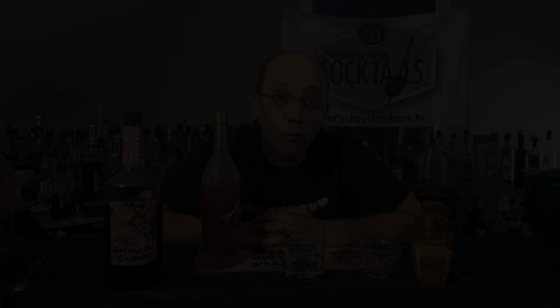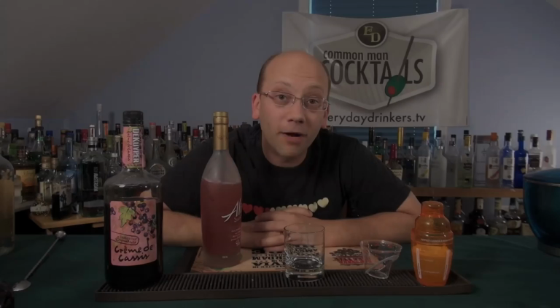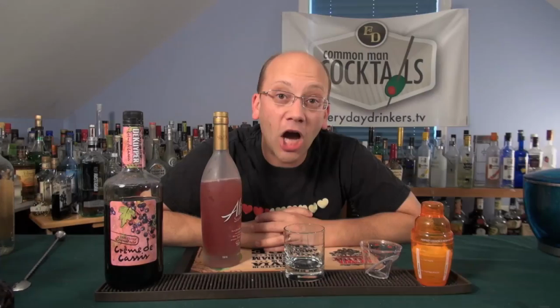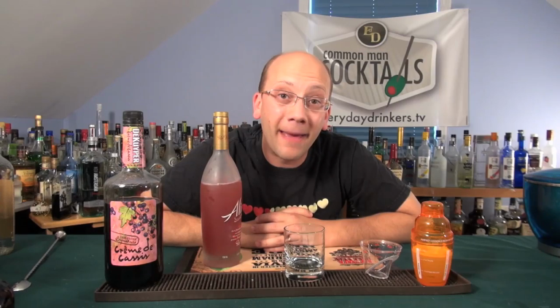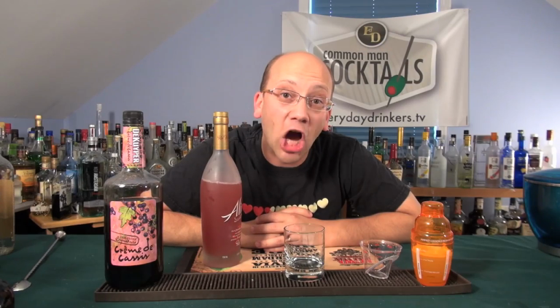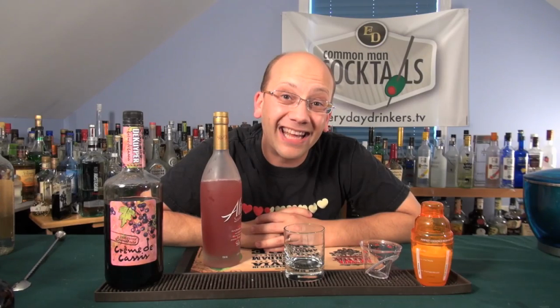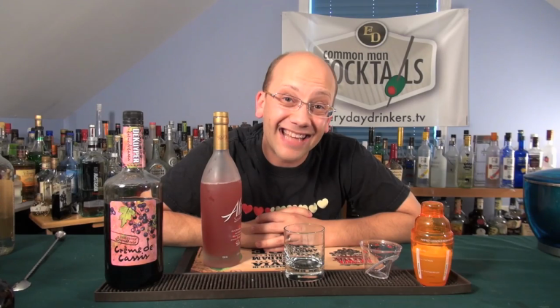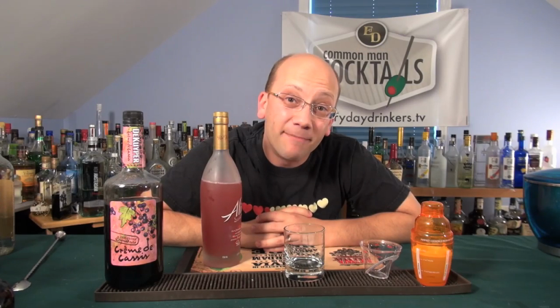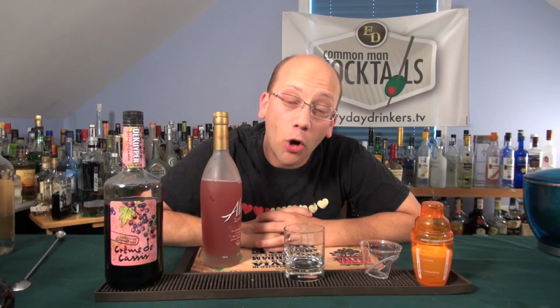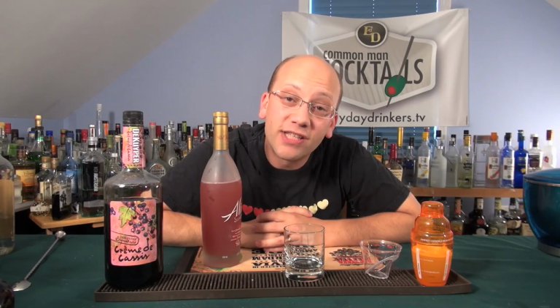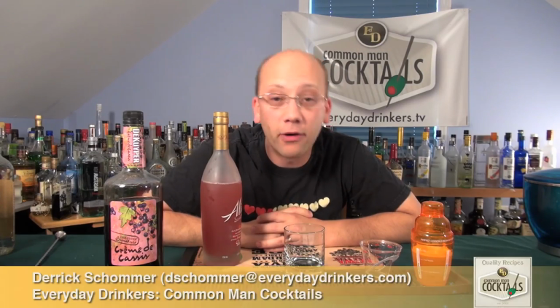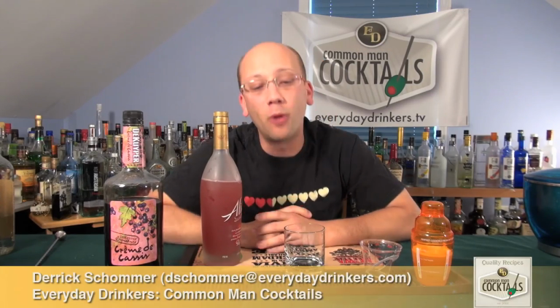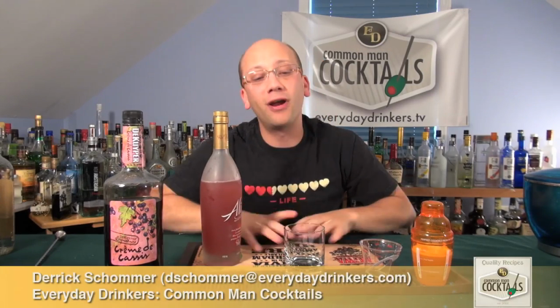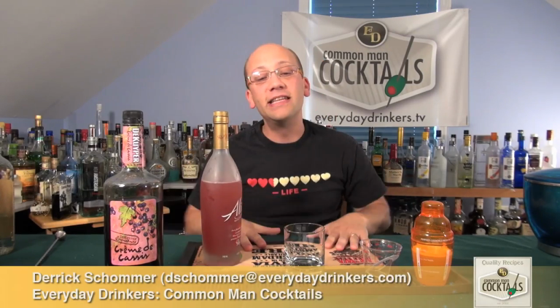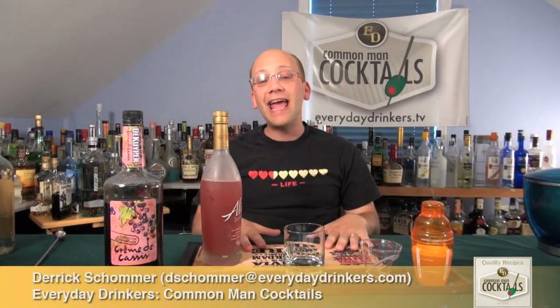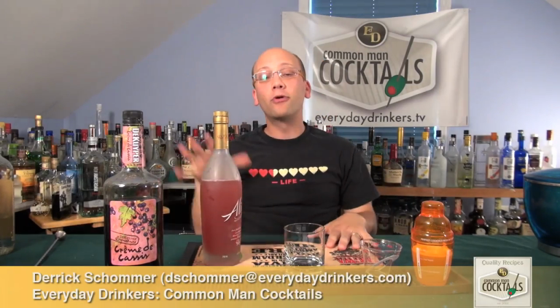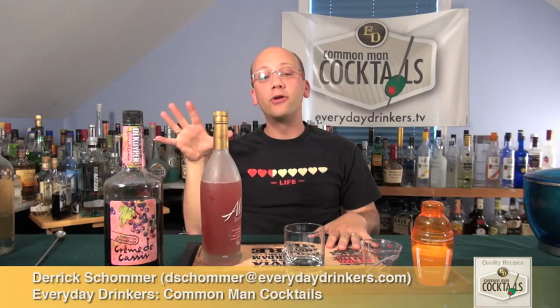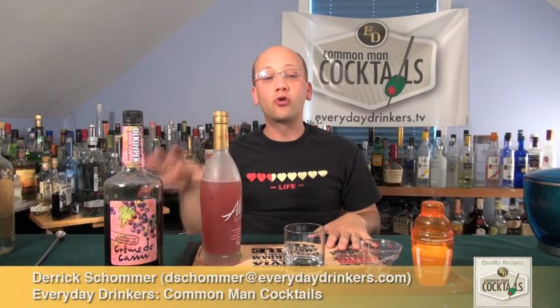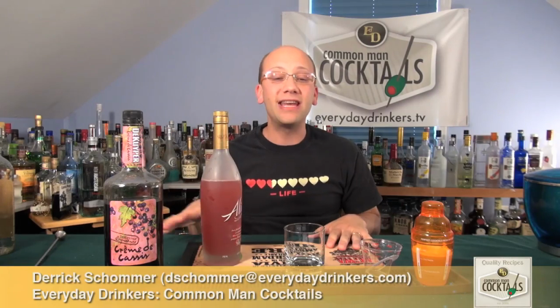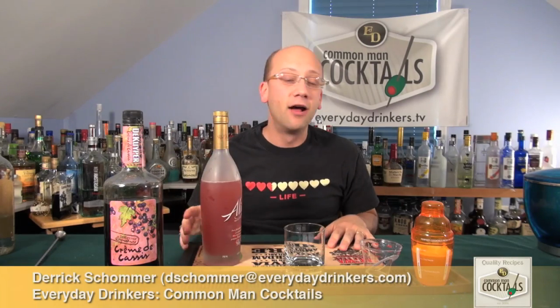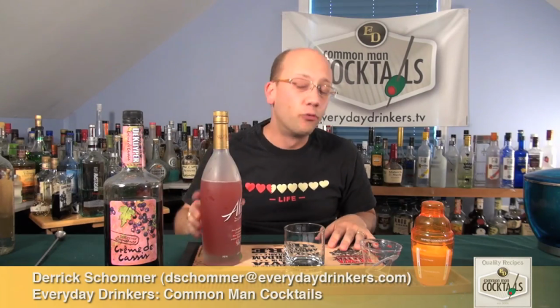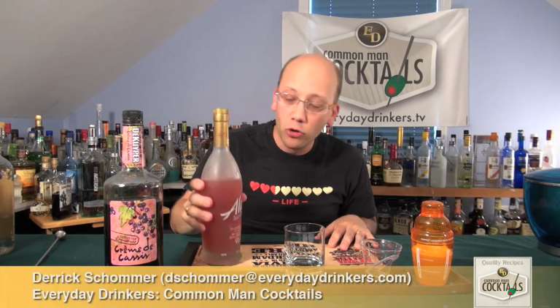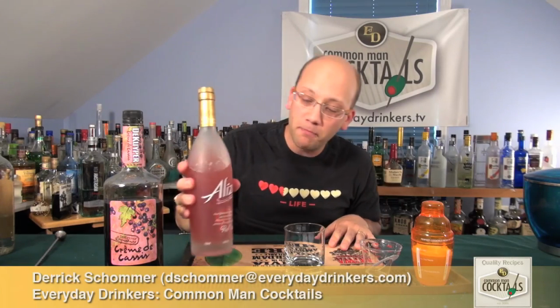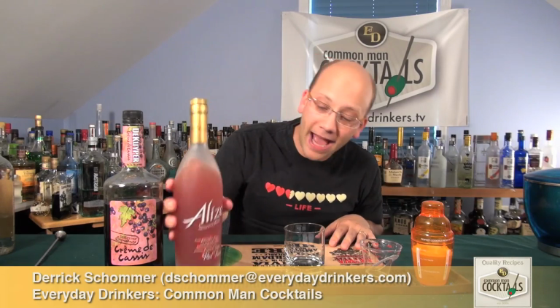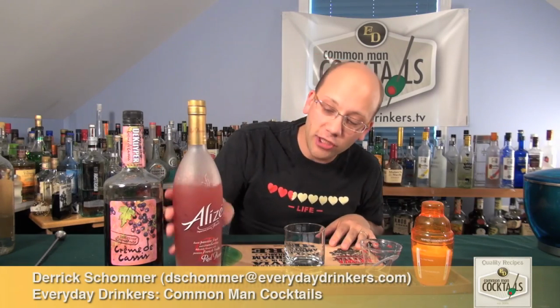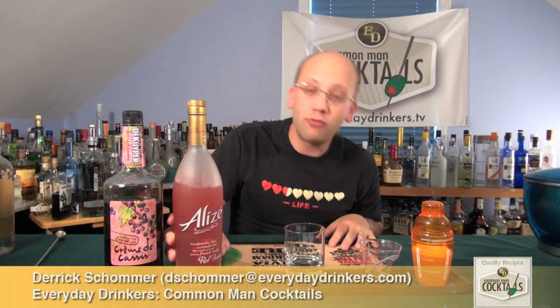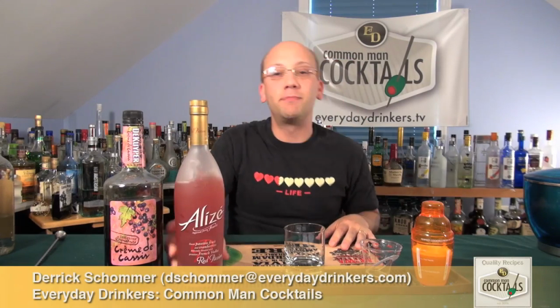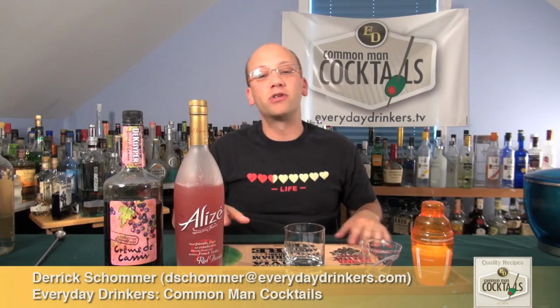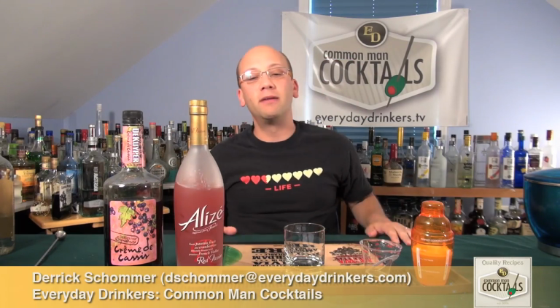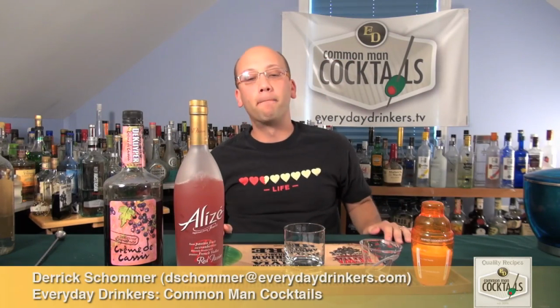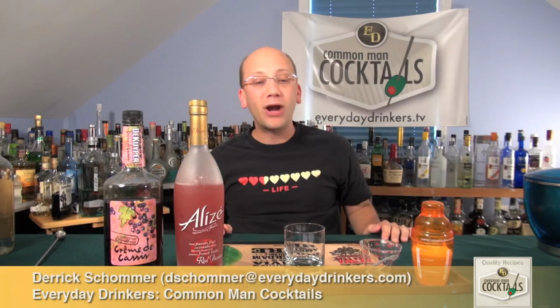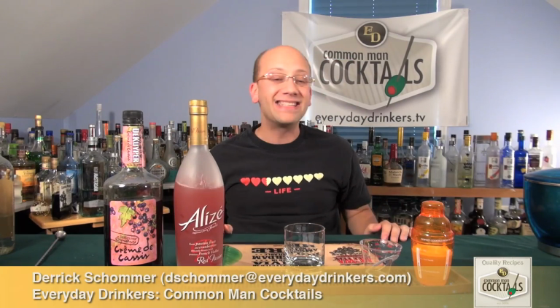Welcome to Common Man Cocktails. I'm your host, Derek Schomer, and today we're going to create the Rouge Passion. This recipe was submitted by Brandon.